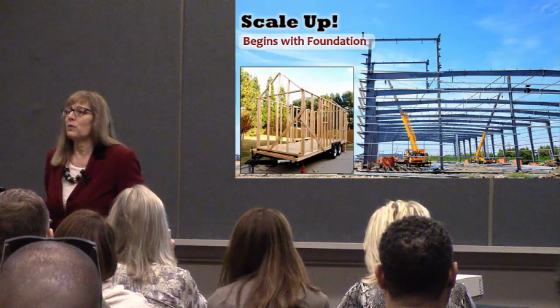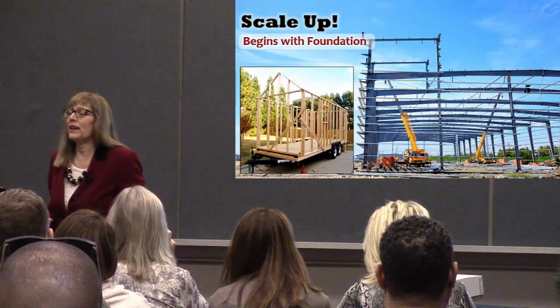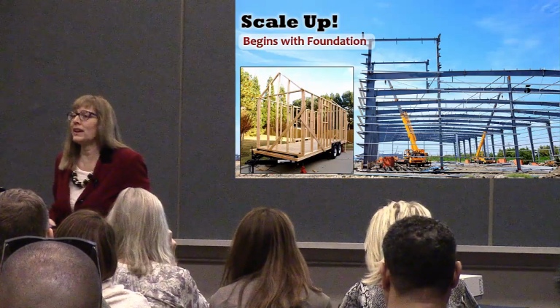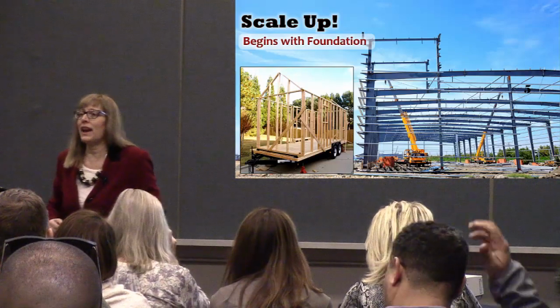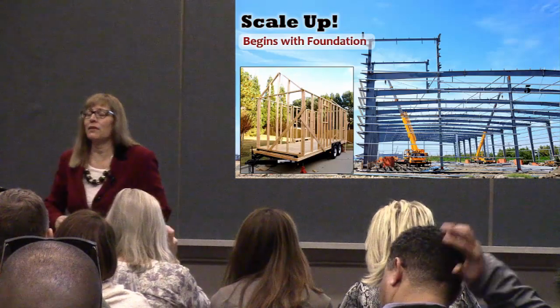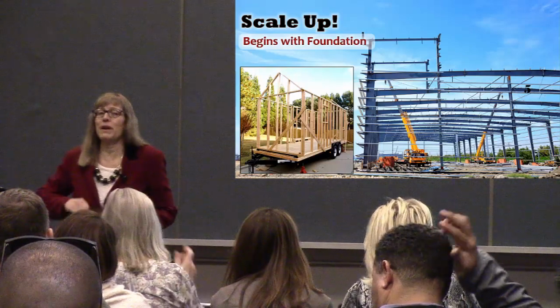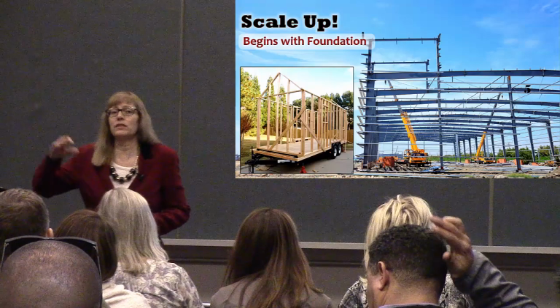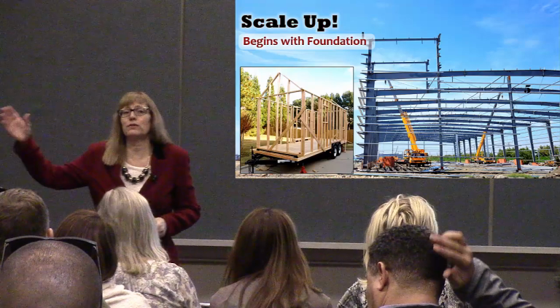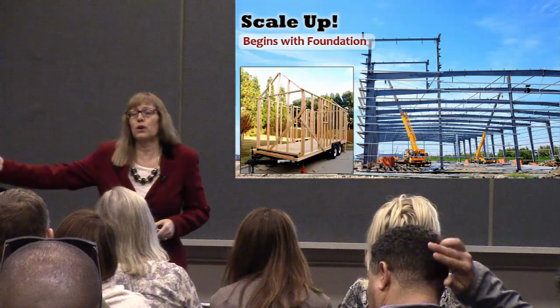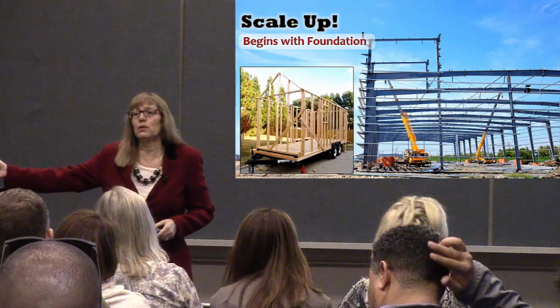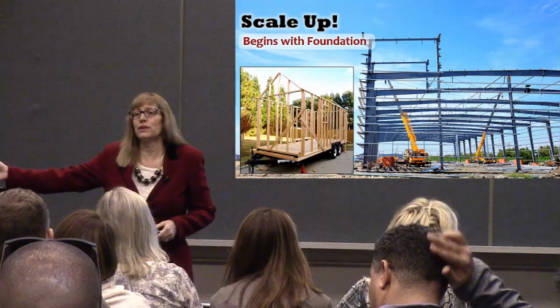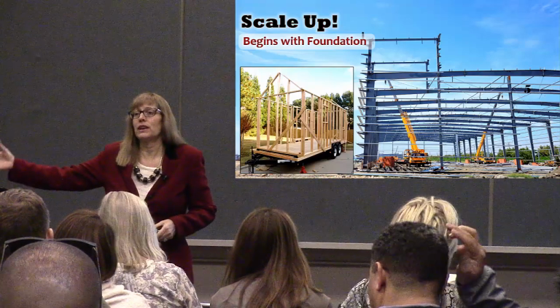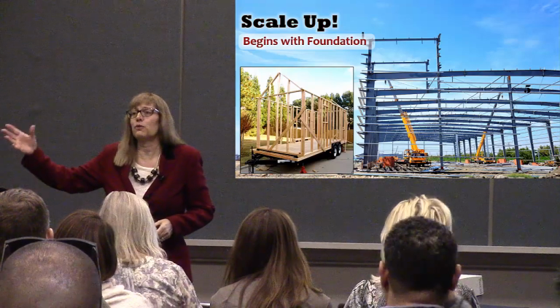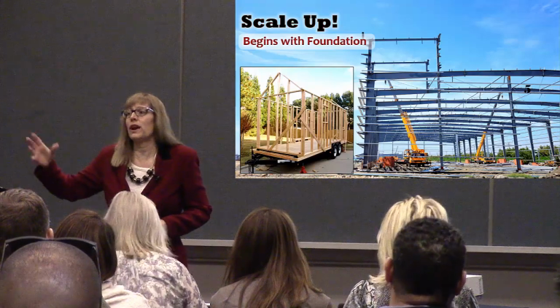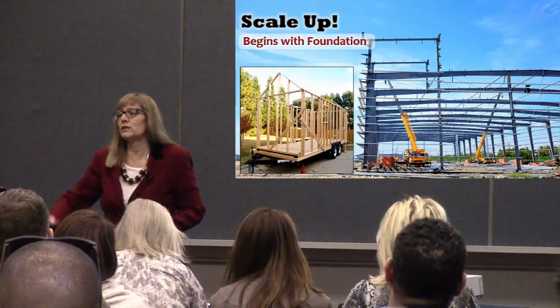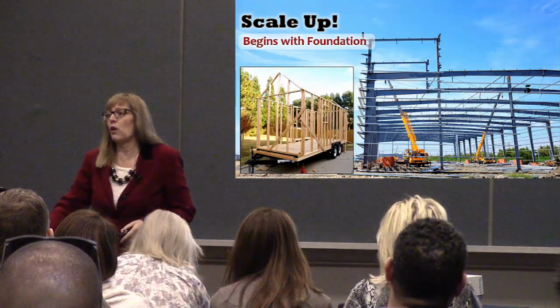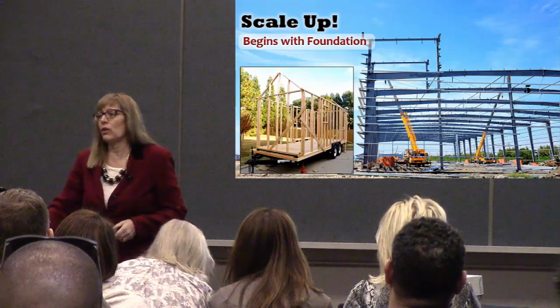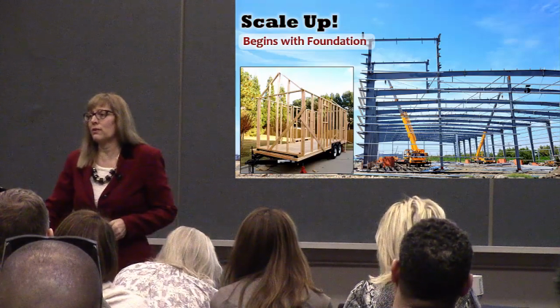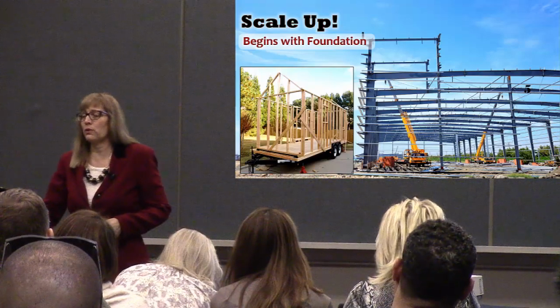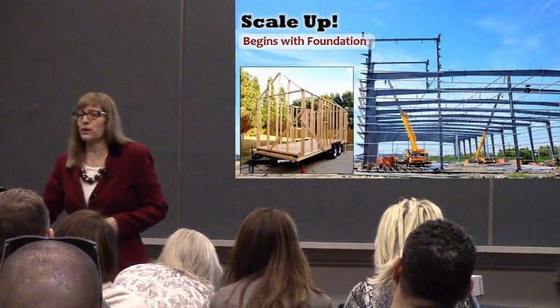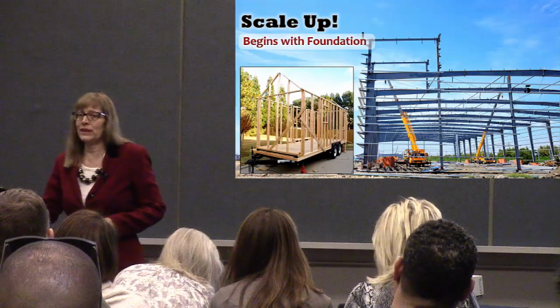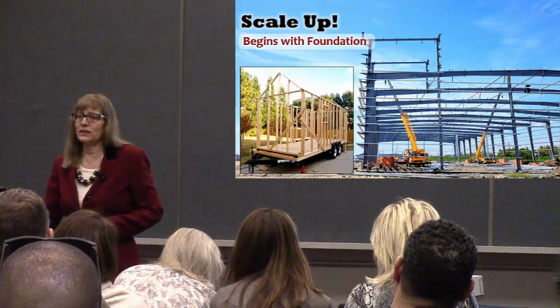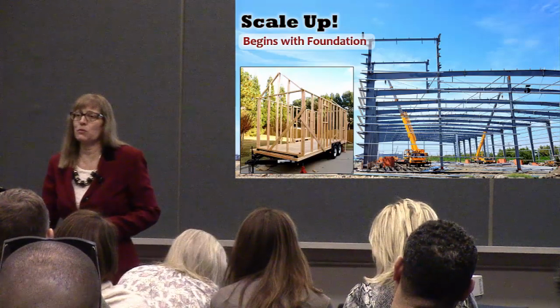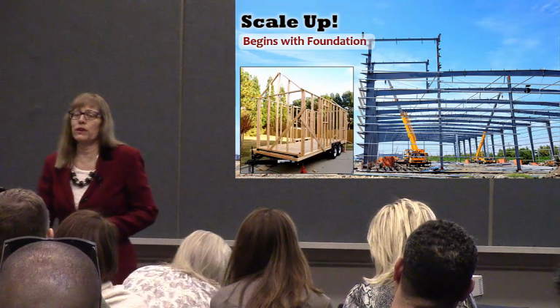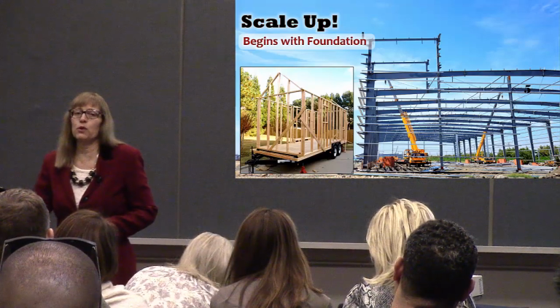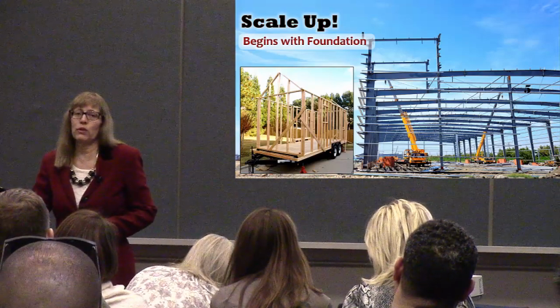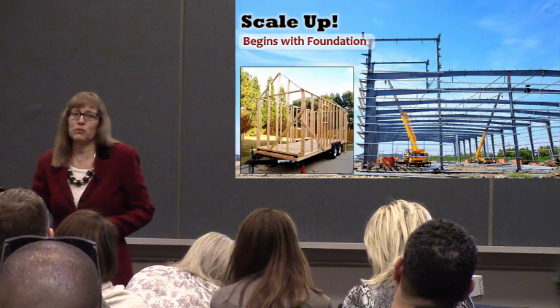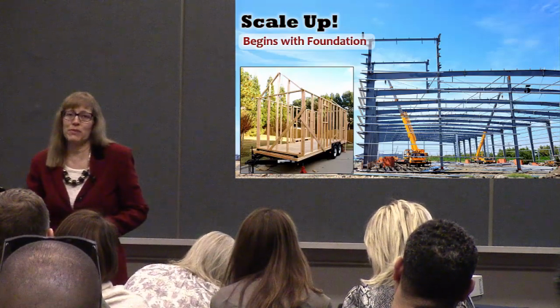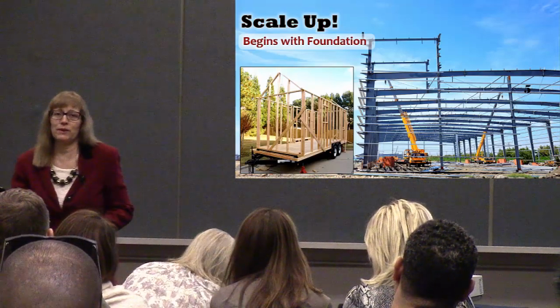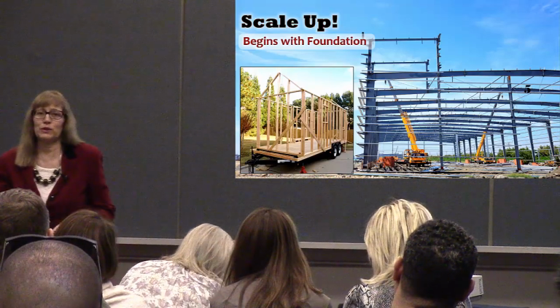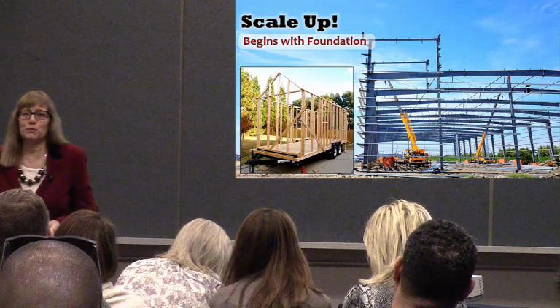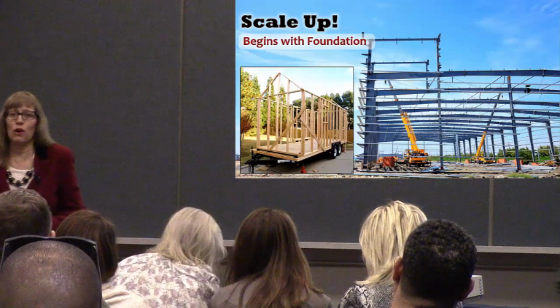If you want to build an empire, you start with a big foundation. You dig it deep, dig it wide, and build the infrastructure that's ready for the growth. We can't have massive growth if we're thinking small or only prepared for small.